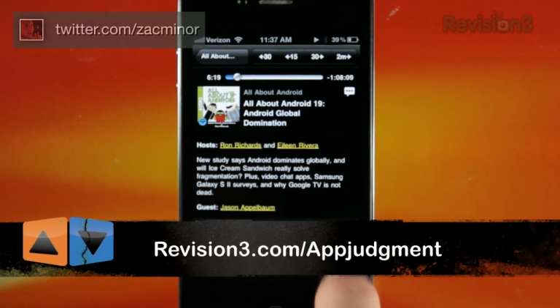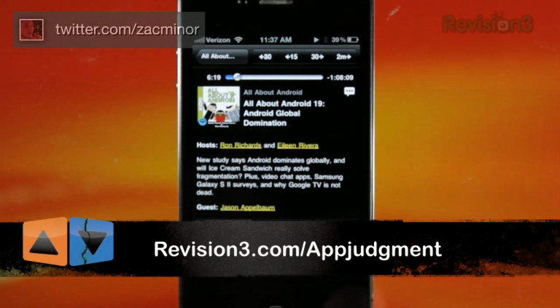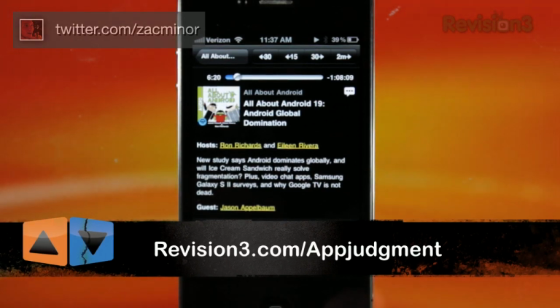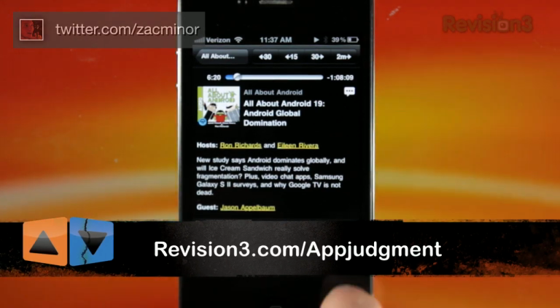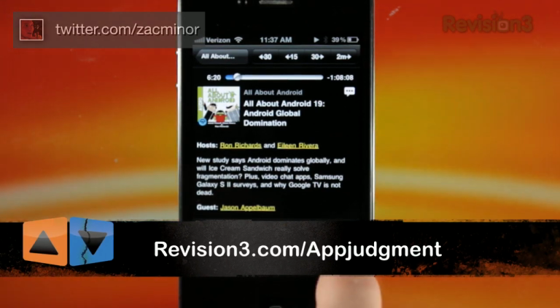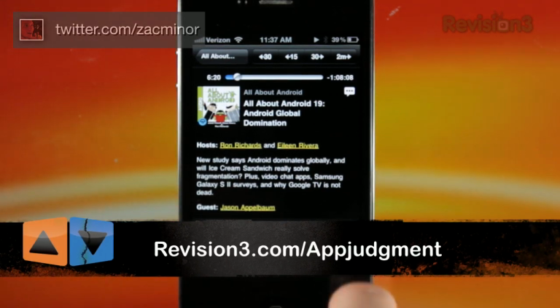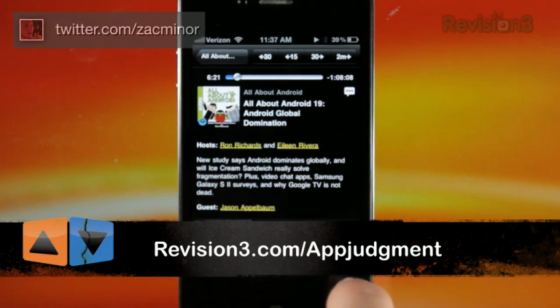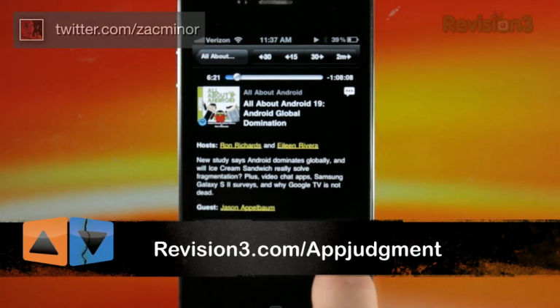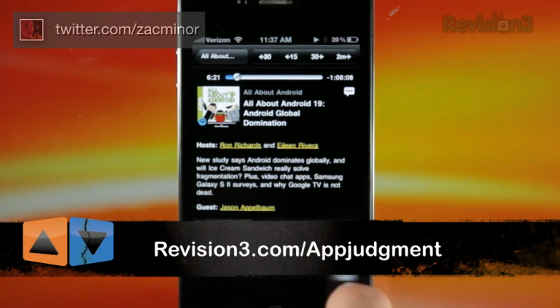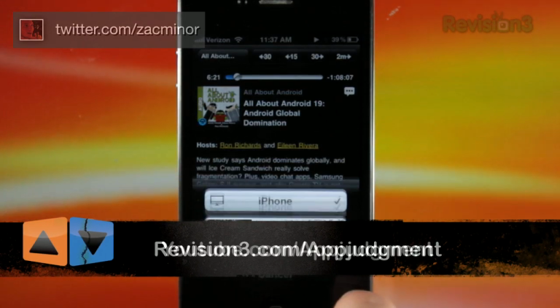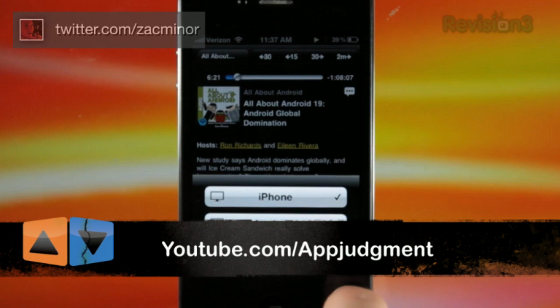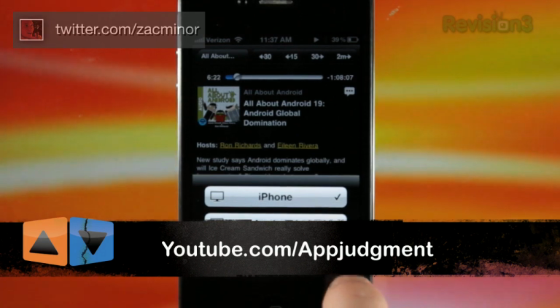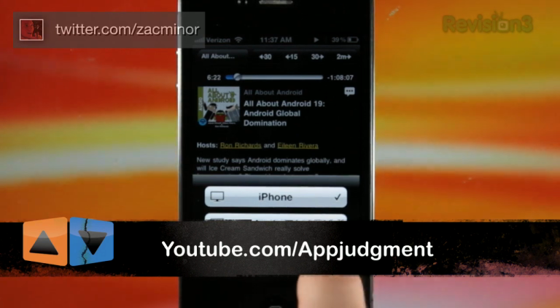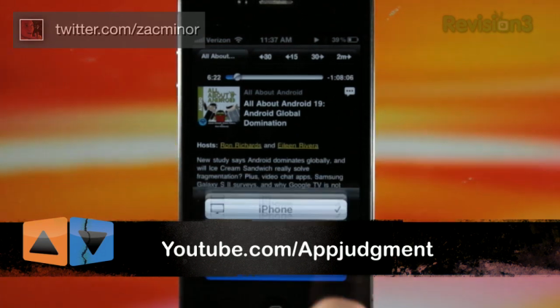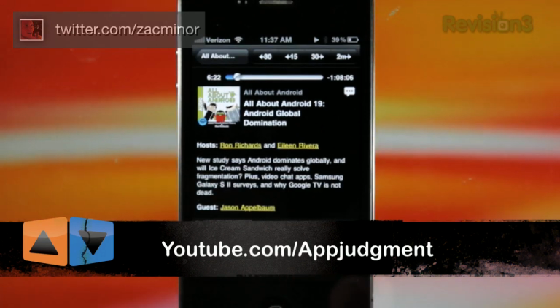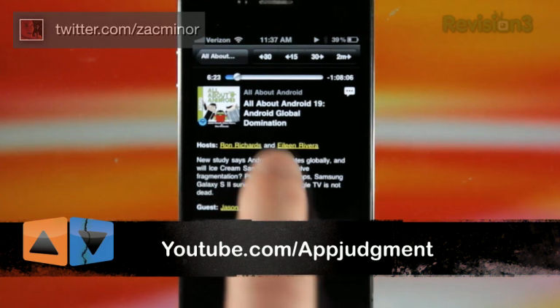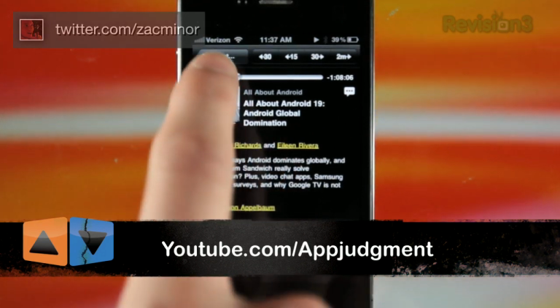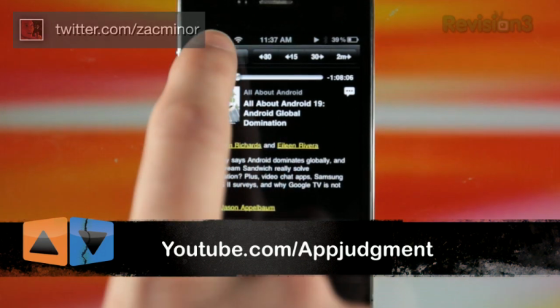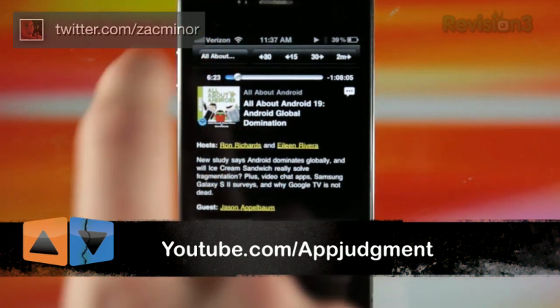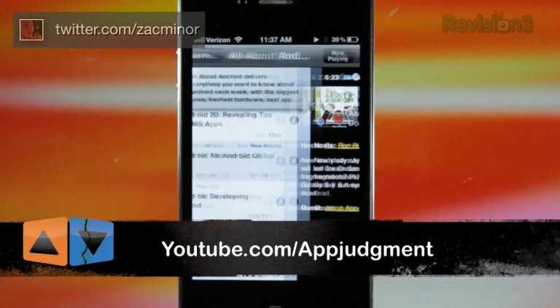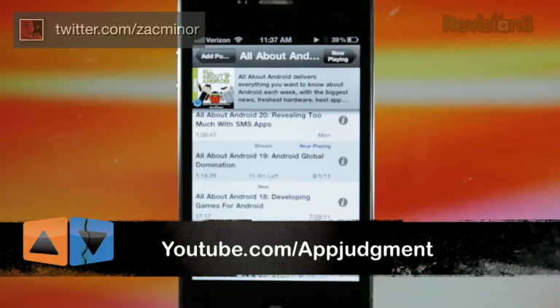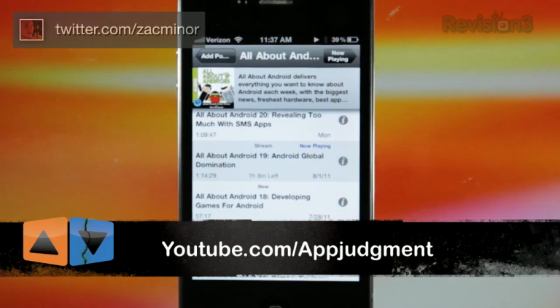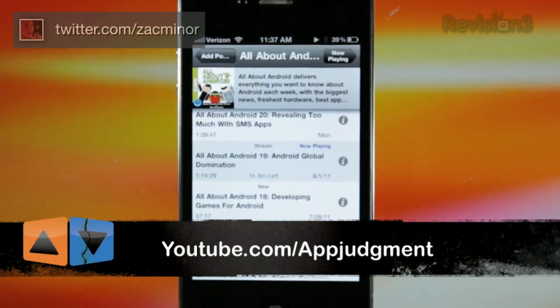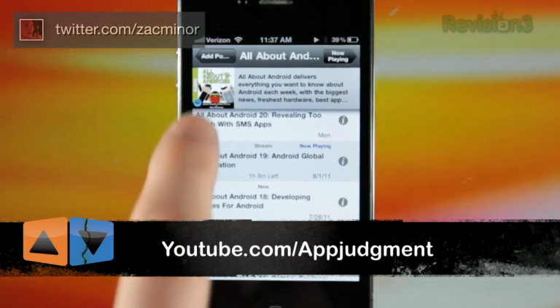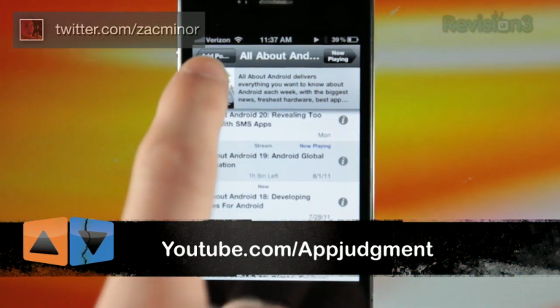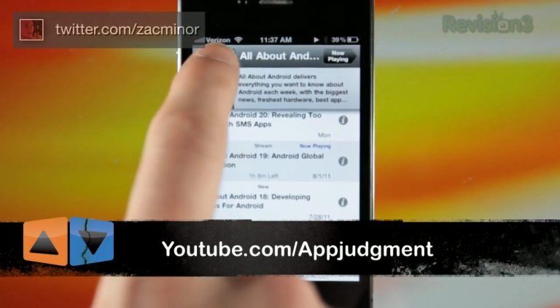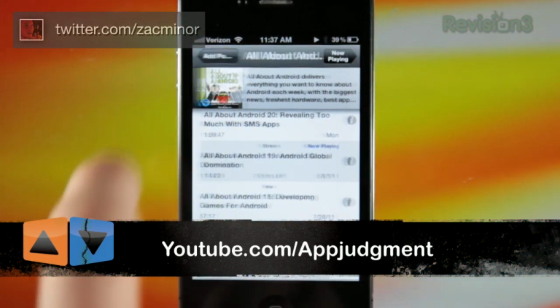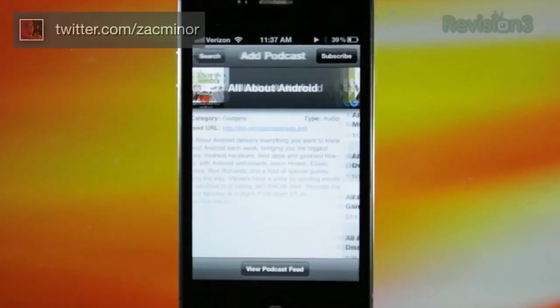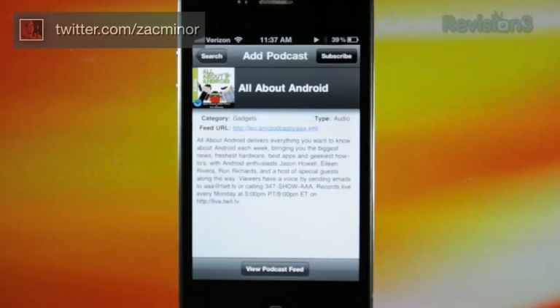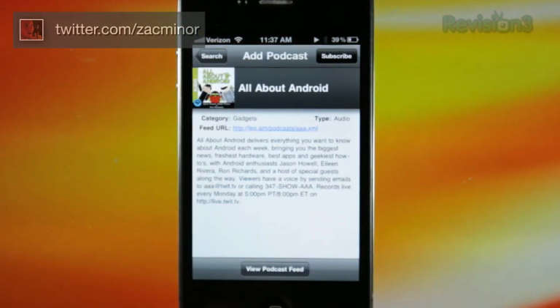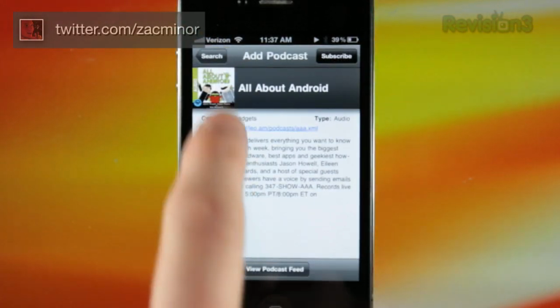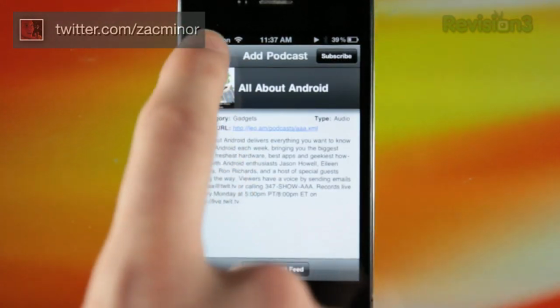Head on over to revision3.com/appjudgment and youtube.com/appjudgment for our full show every Tuesday and Thursday for the snap judgment.